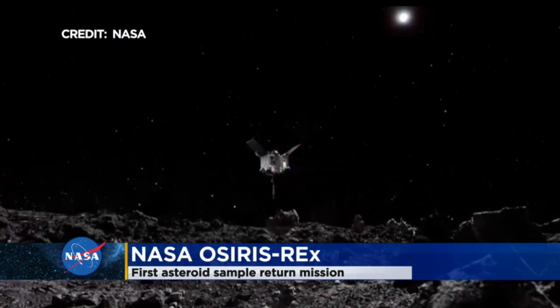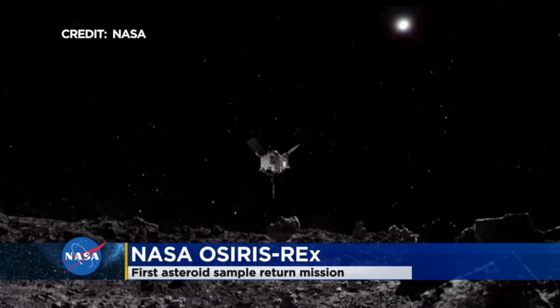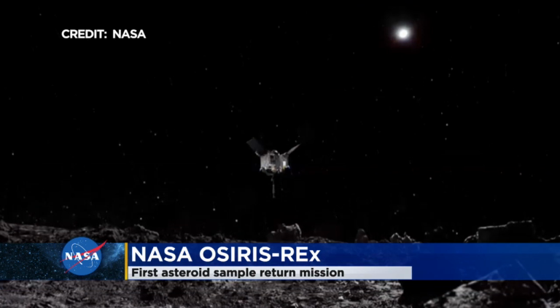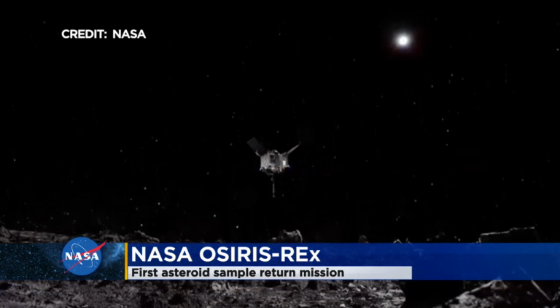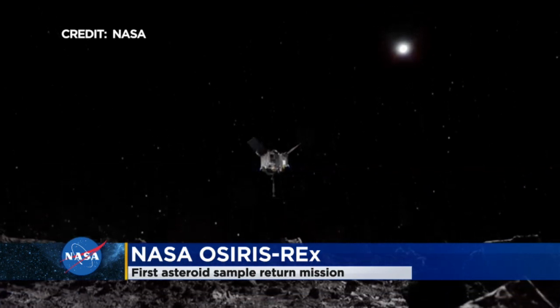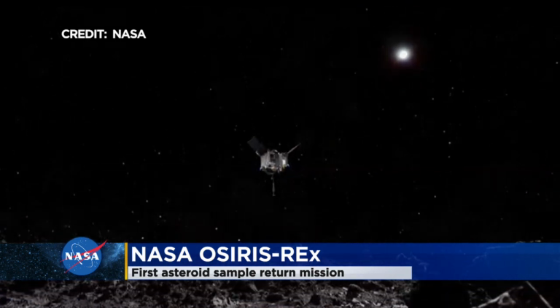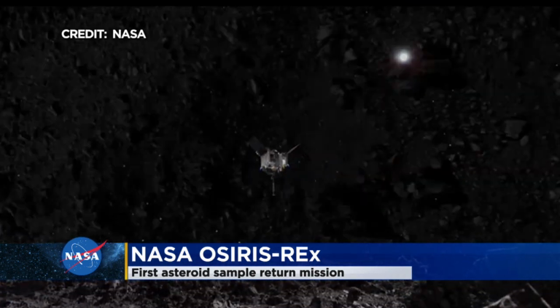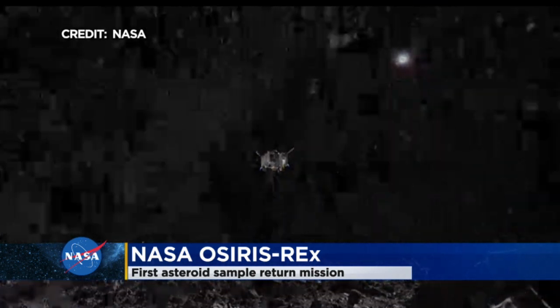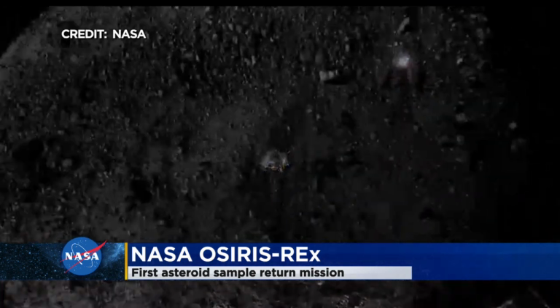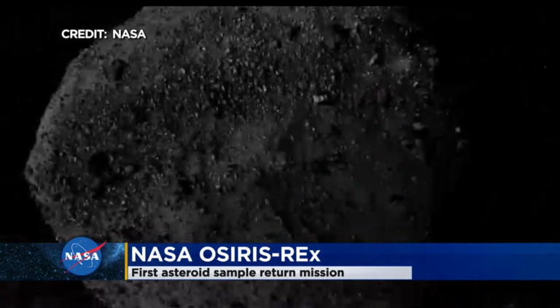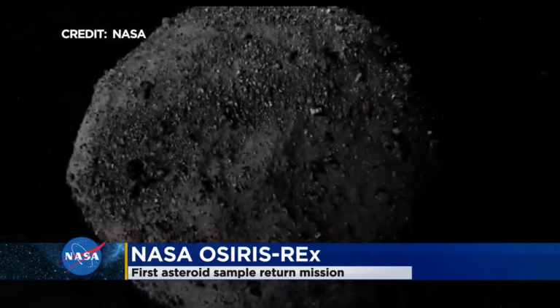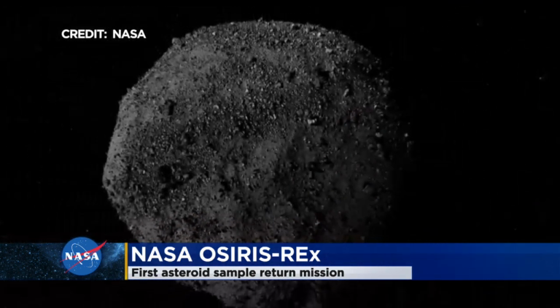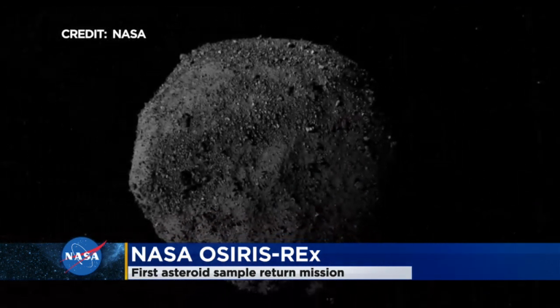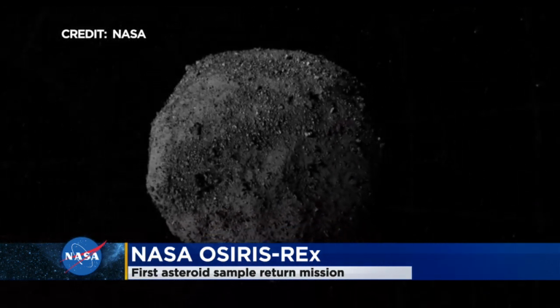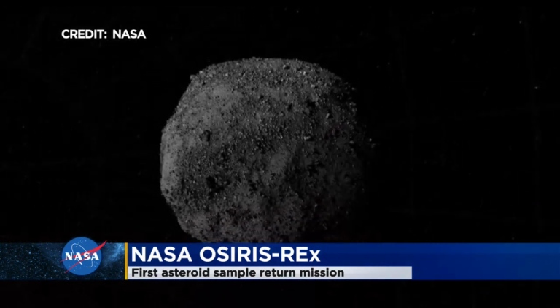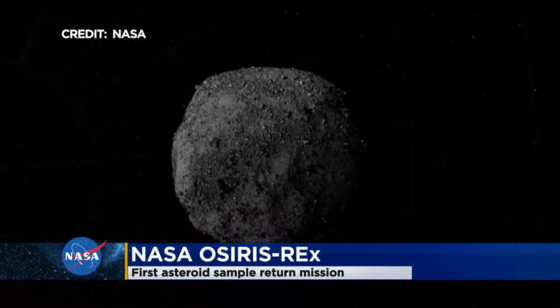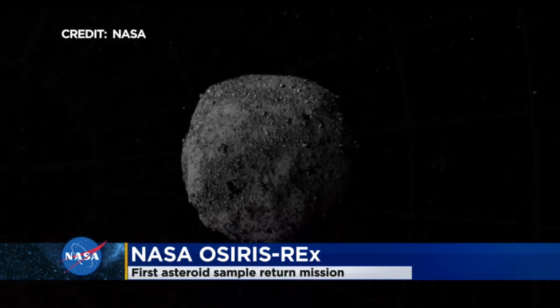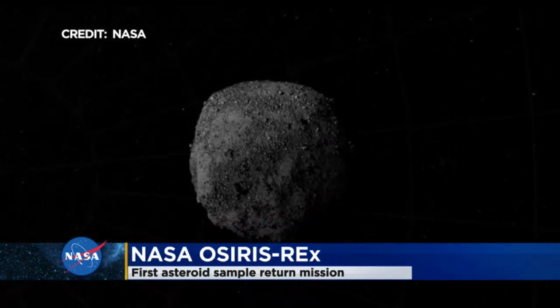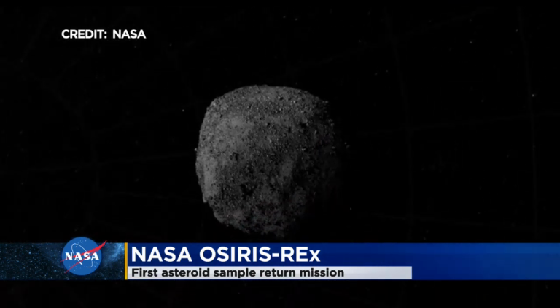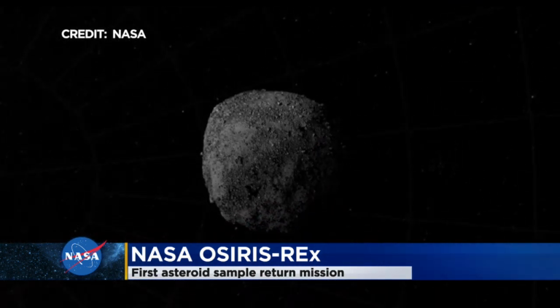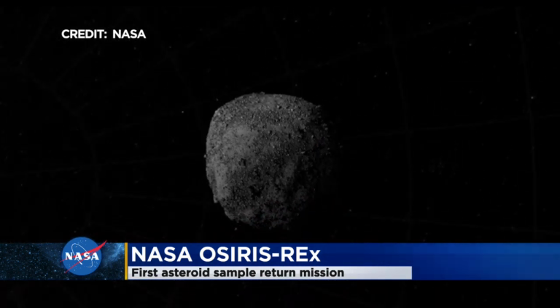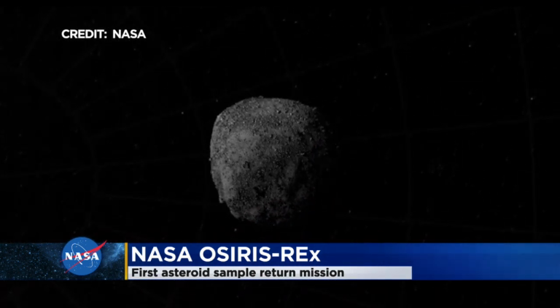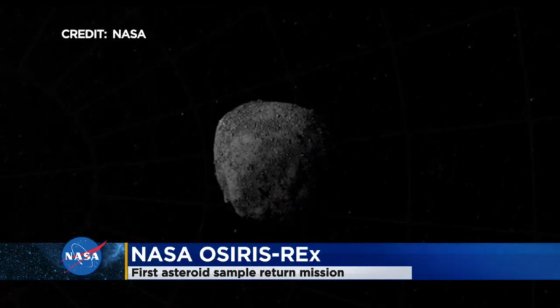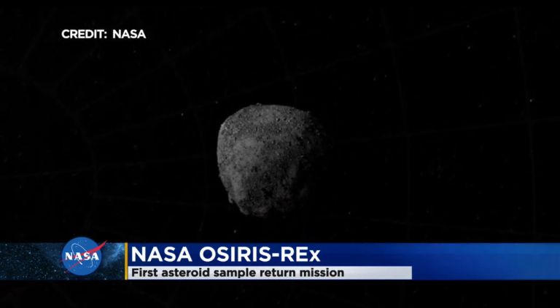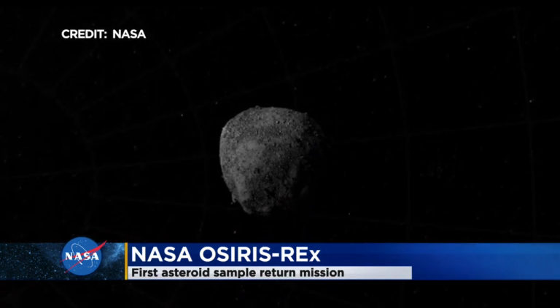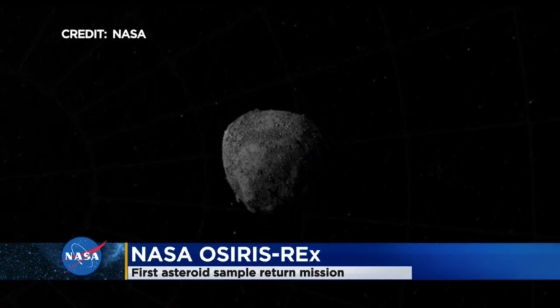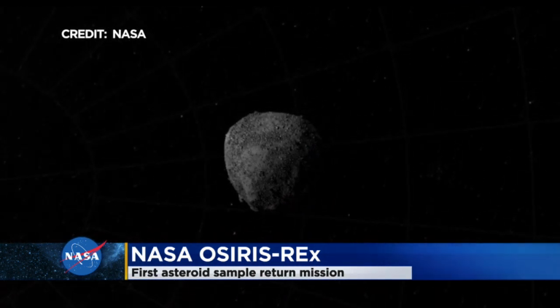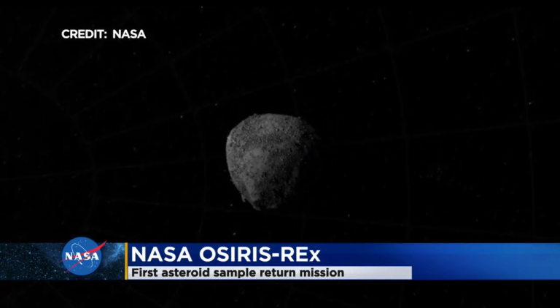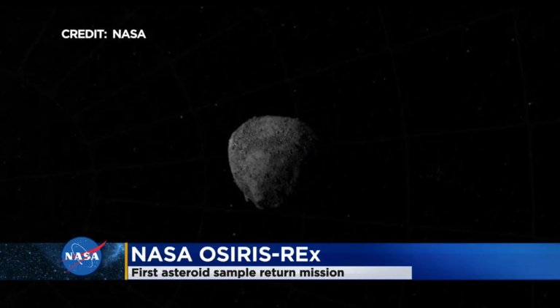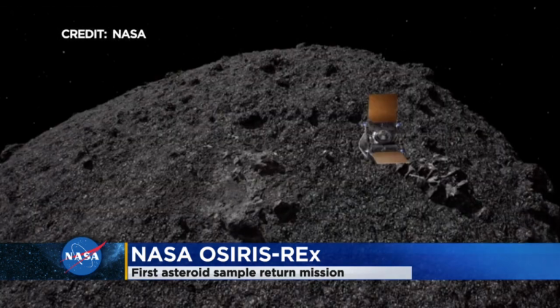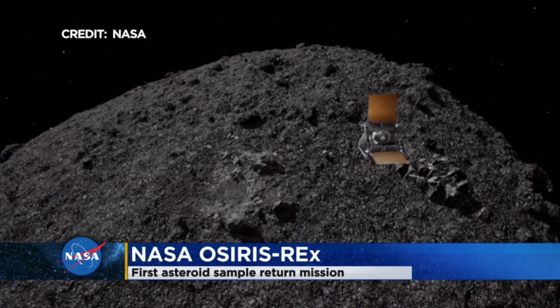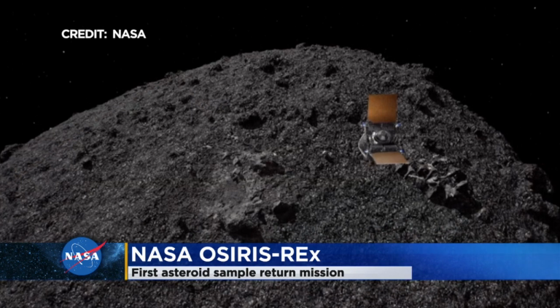The samples are for current and future generations of scientists to study, to understand the origin of life and the origin of the solar system.